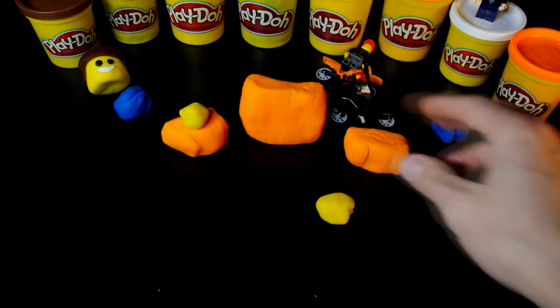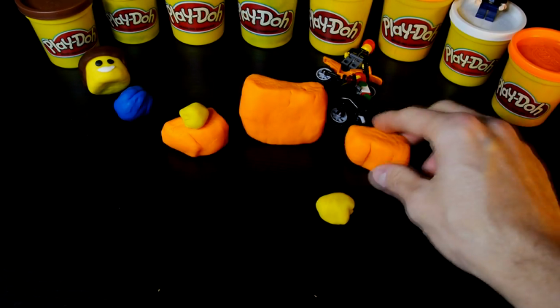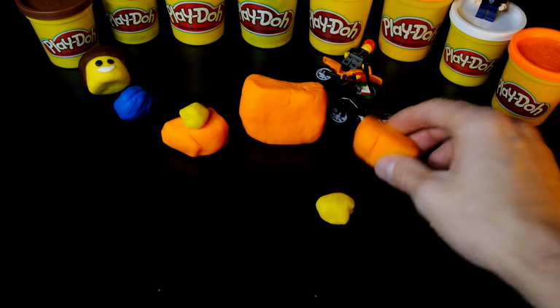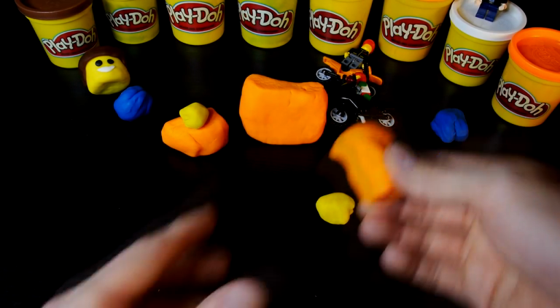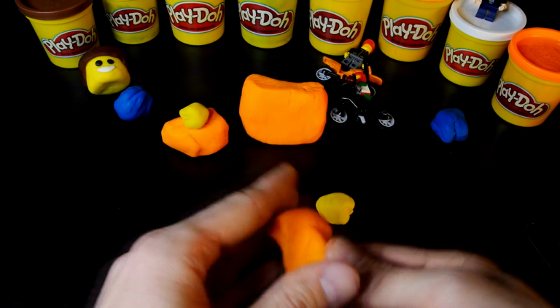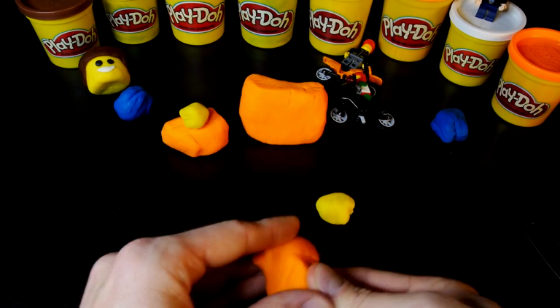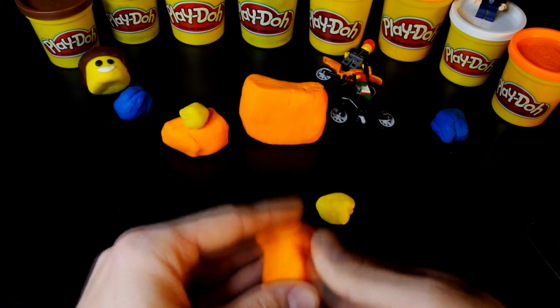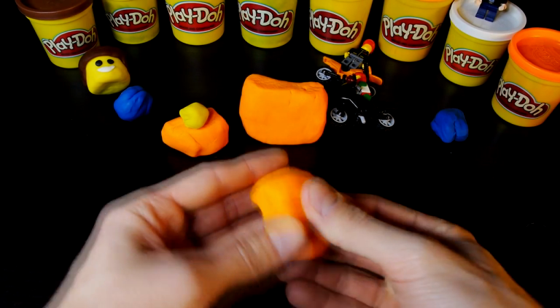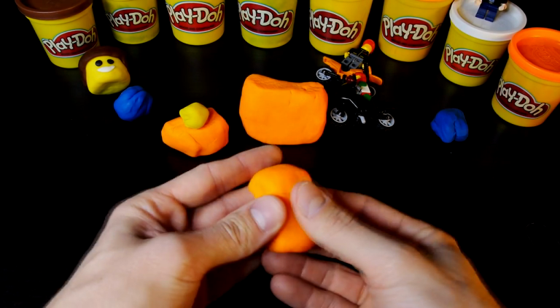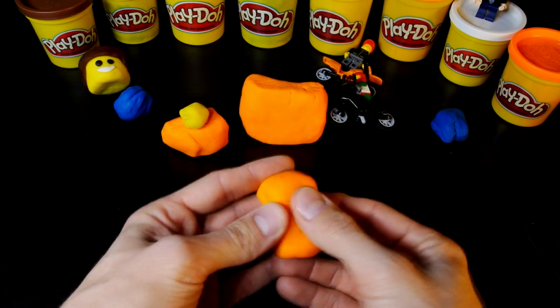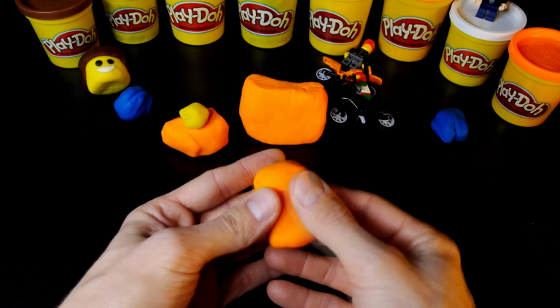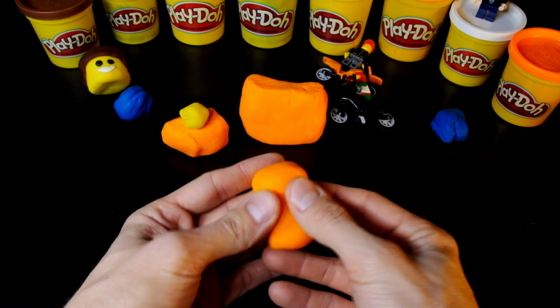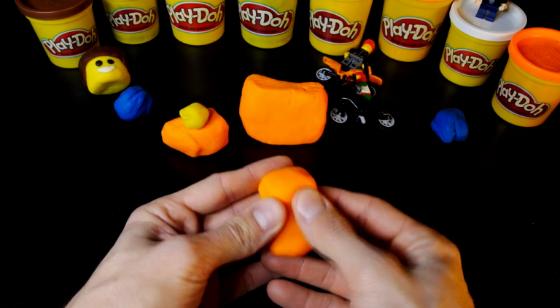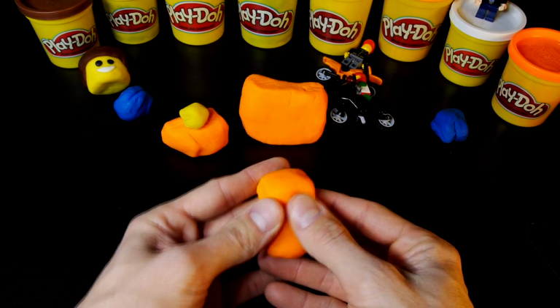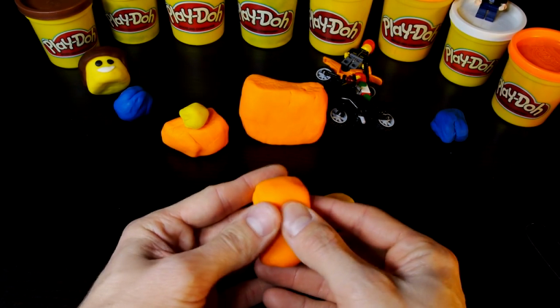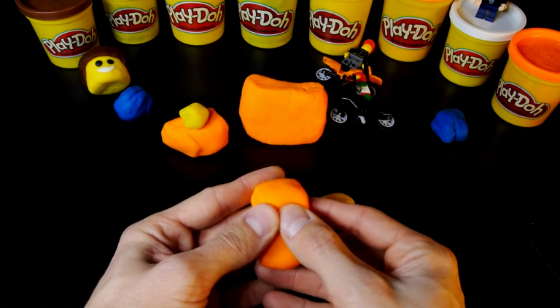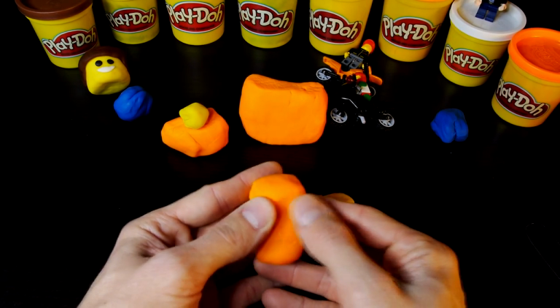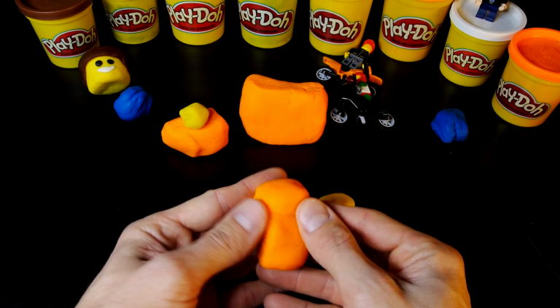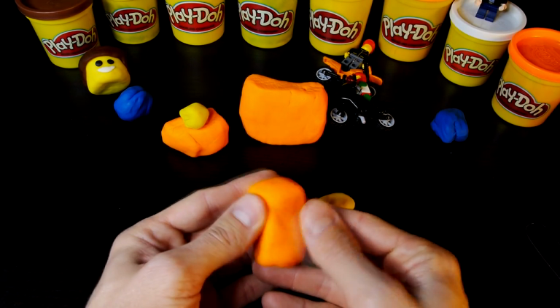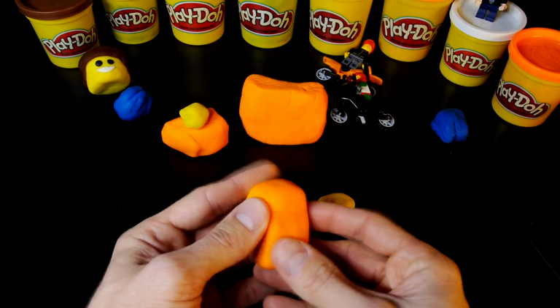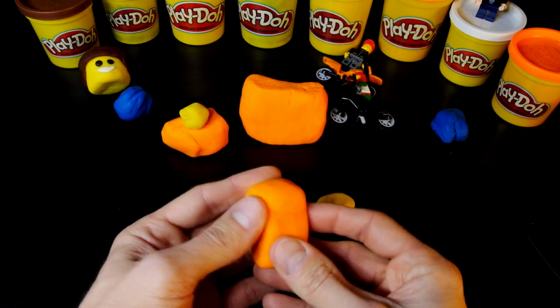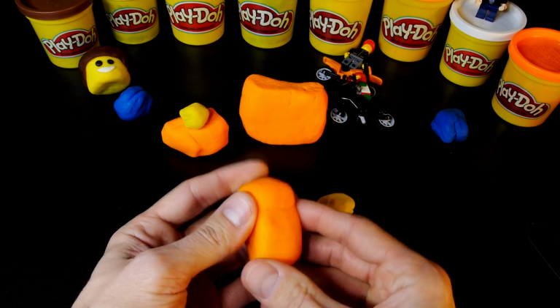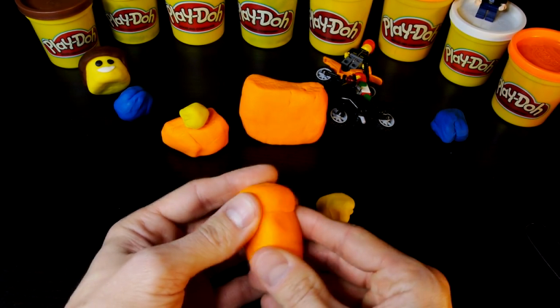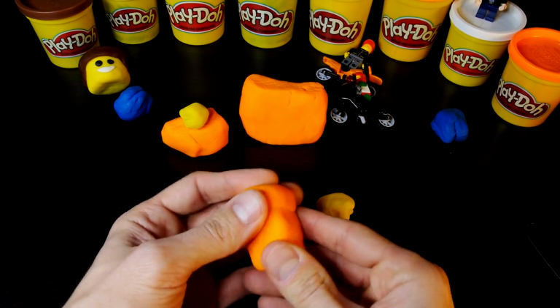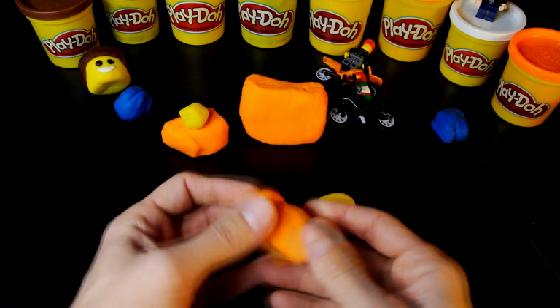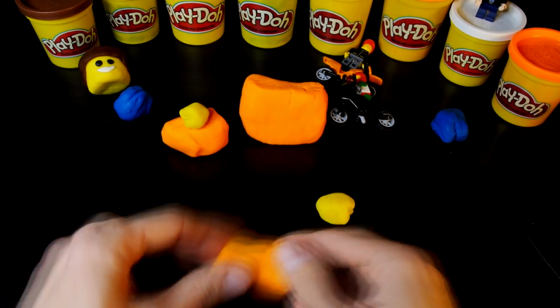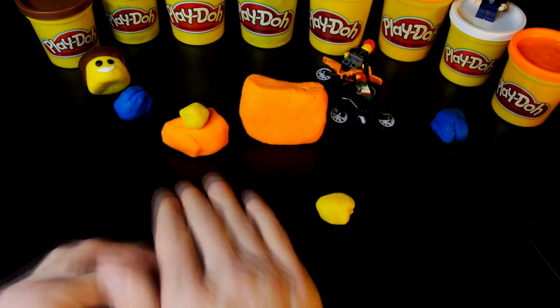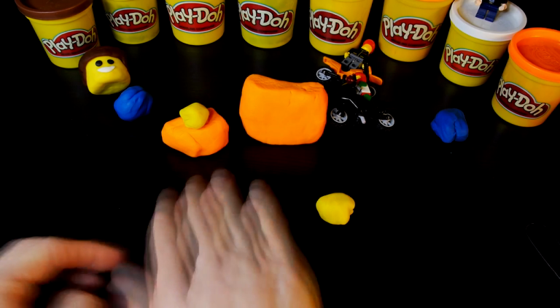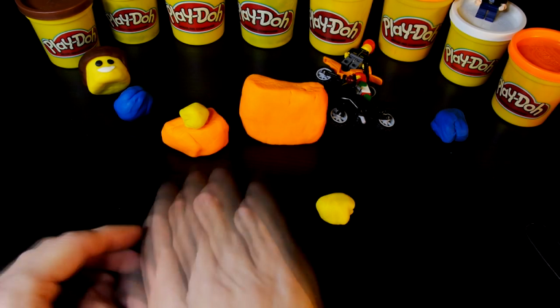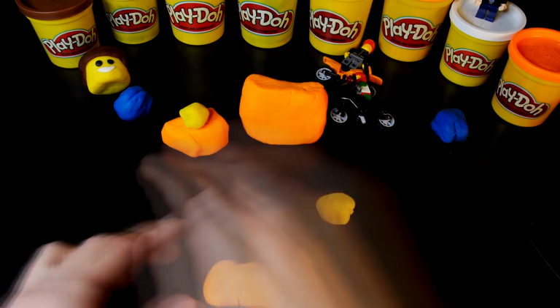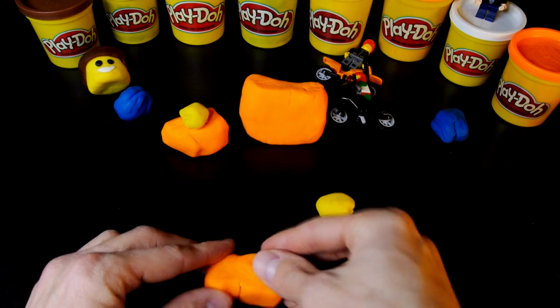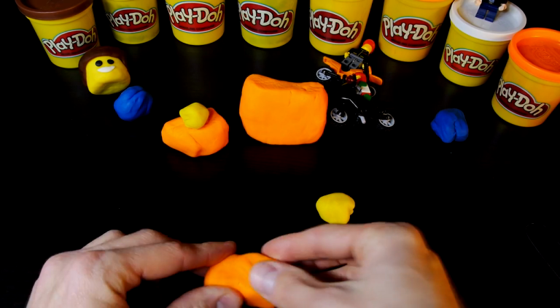Now all we need is a body to put Emmett's head on, so use the orange play-doh to build his legs.